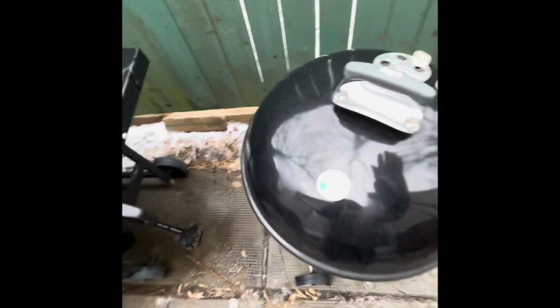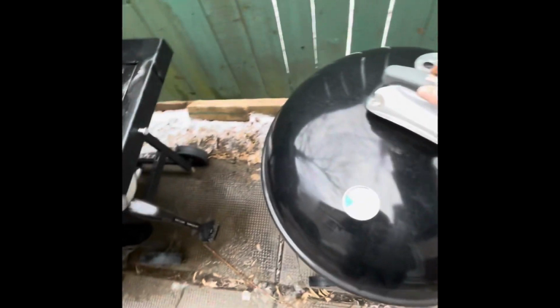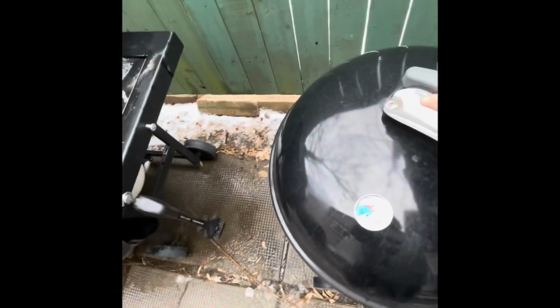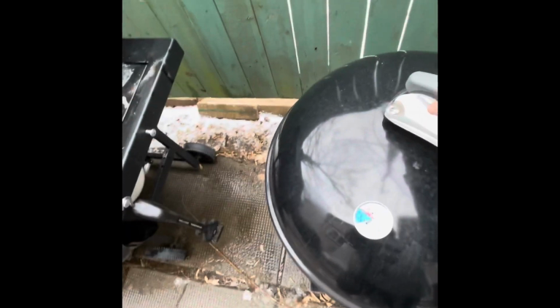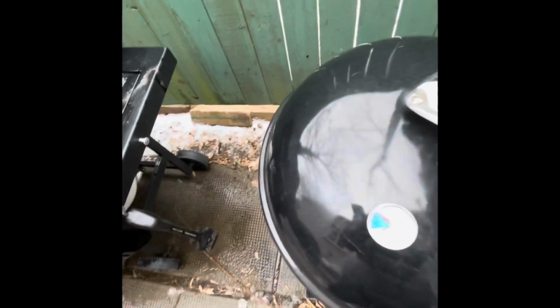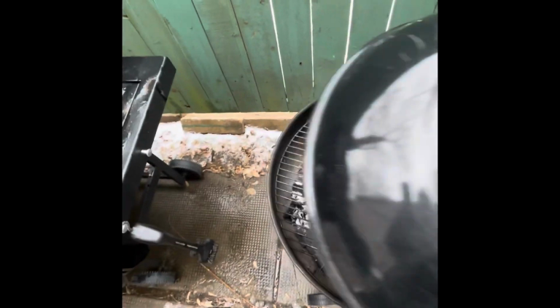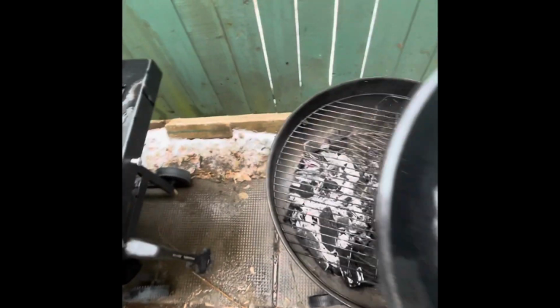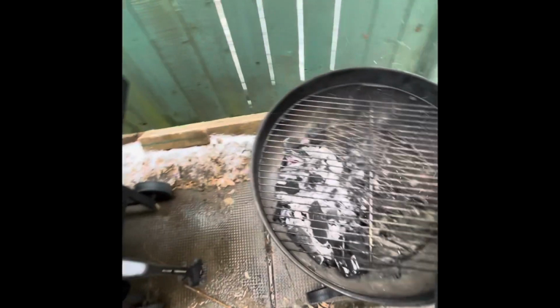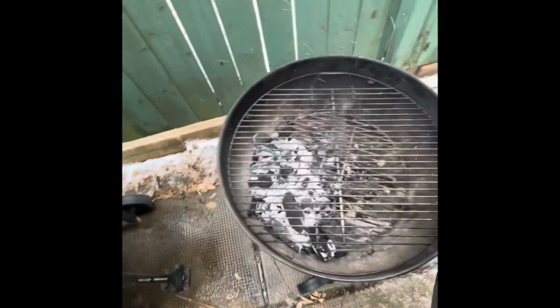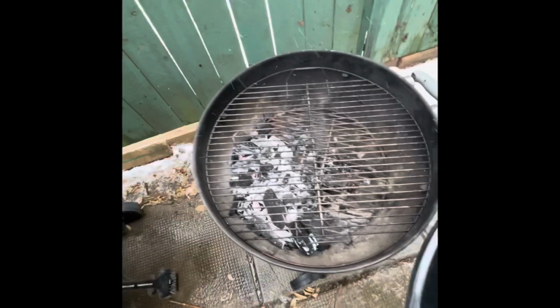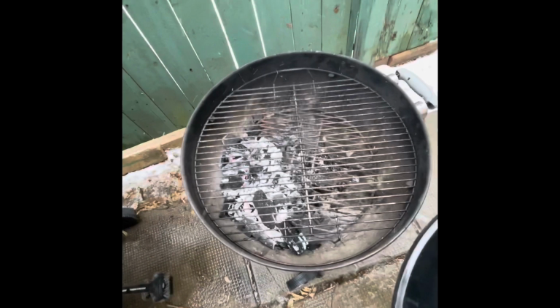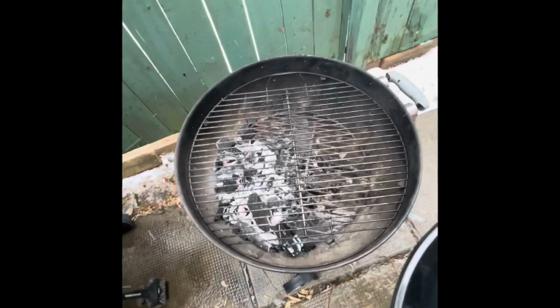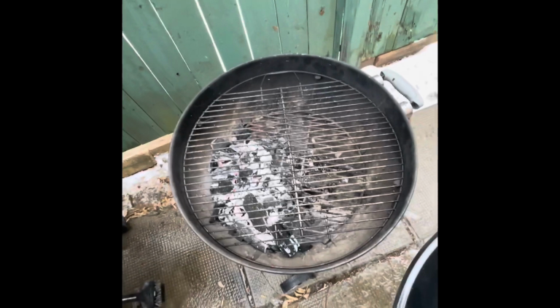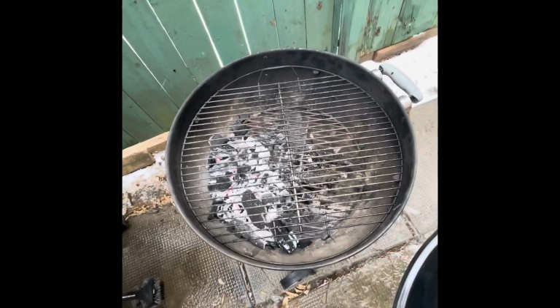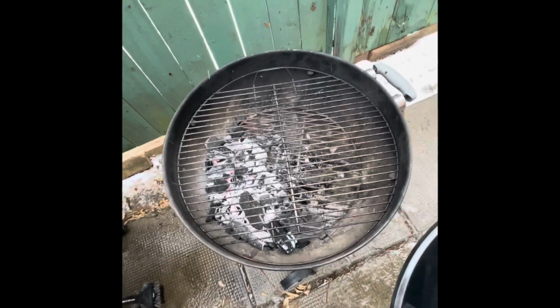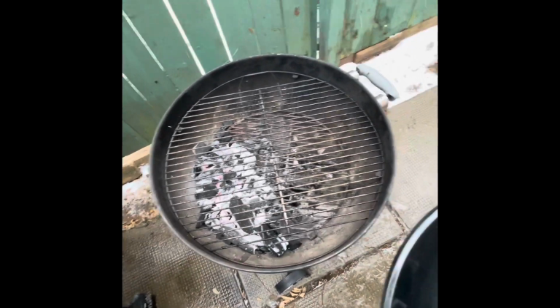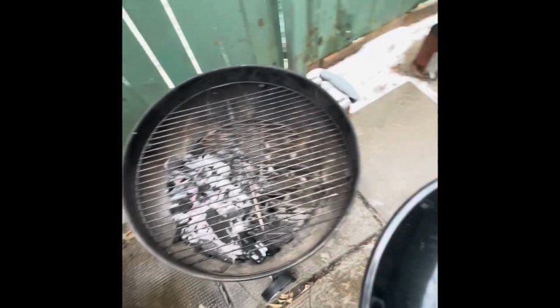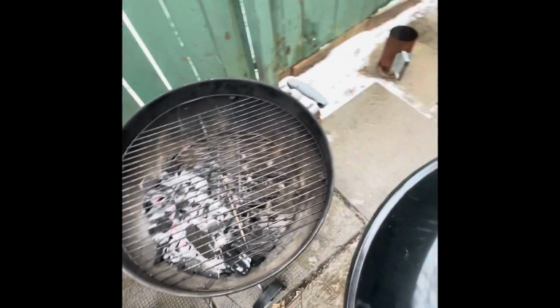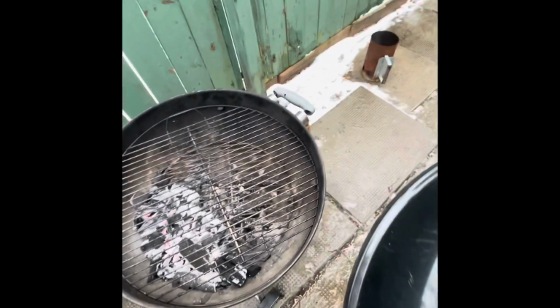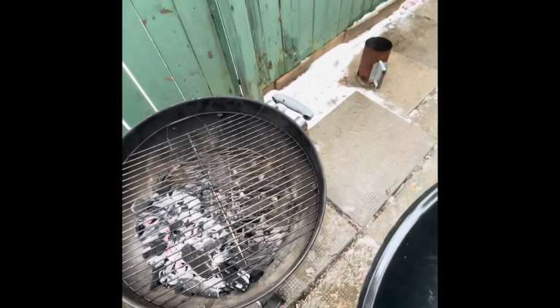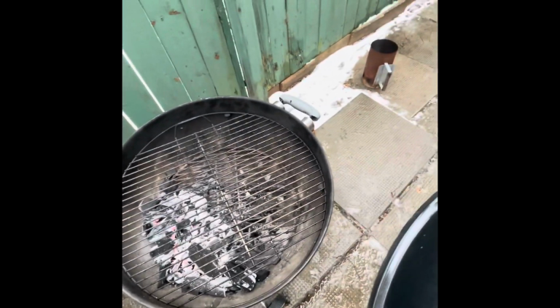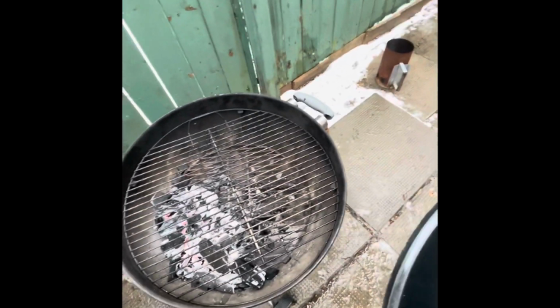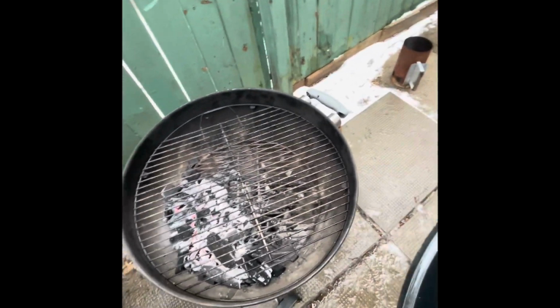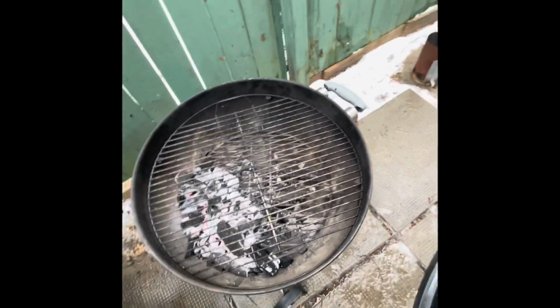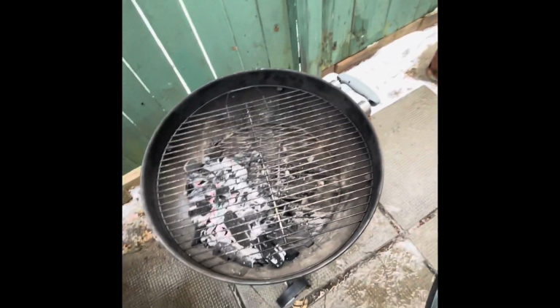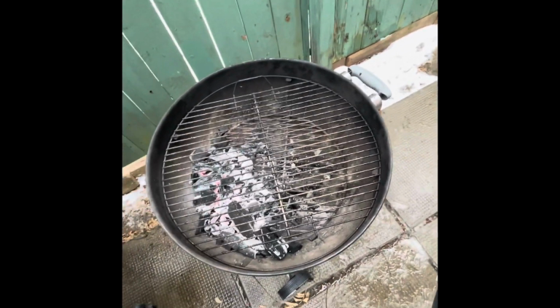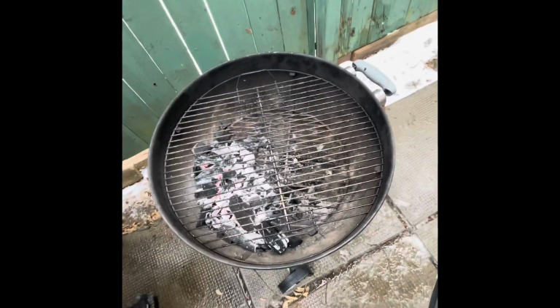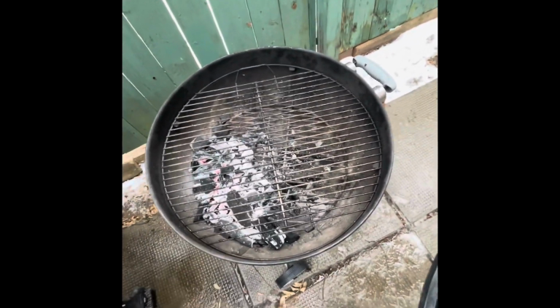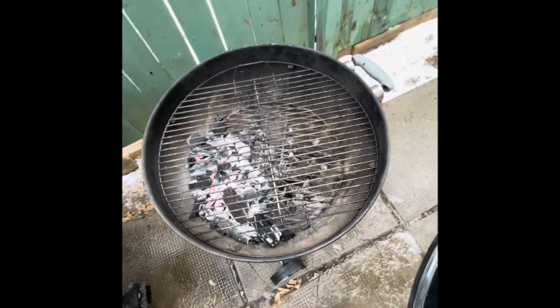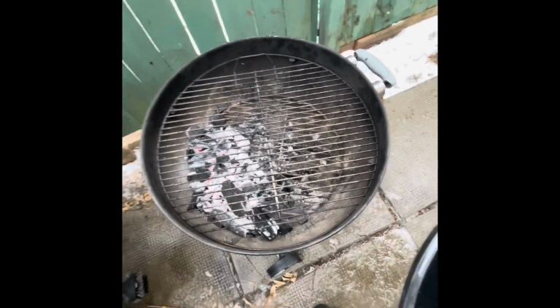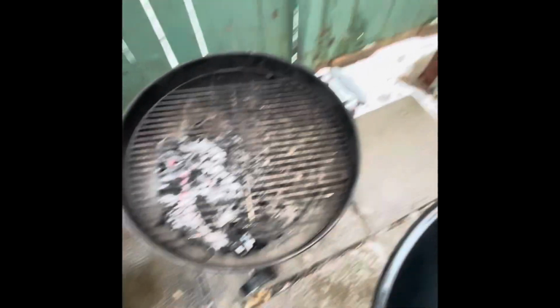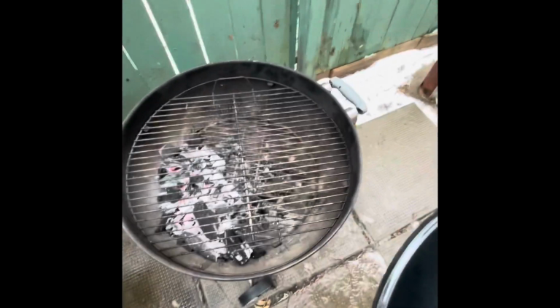Got the charcoal barbecue going. We're gonna shove that on there and then we'll let you know how it goes.